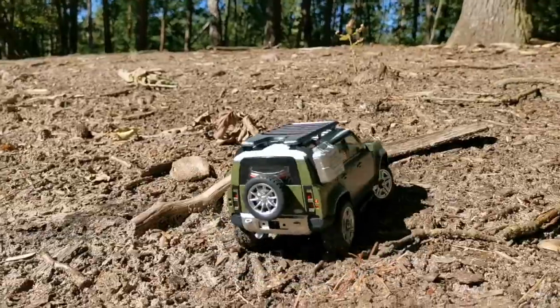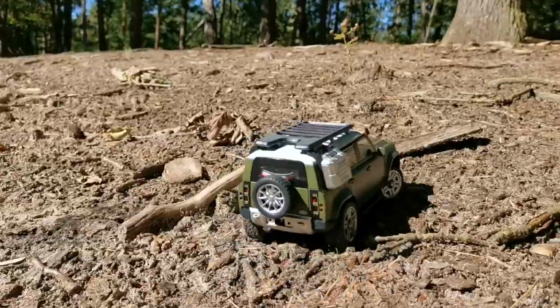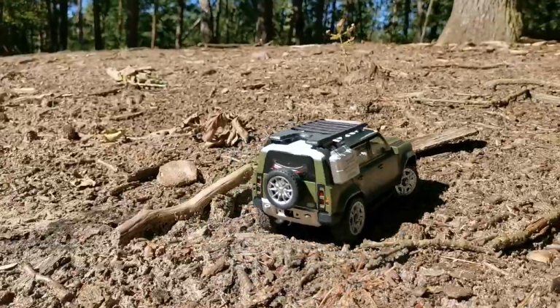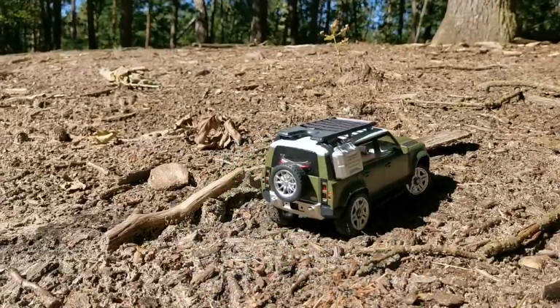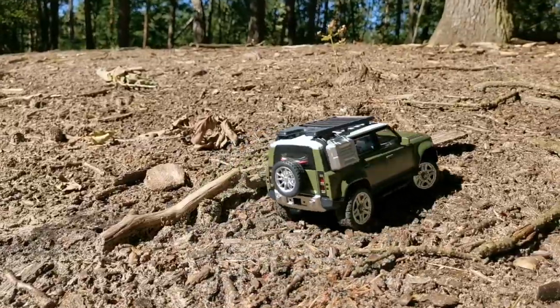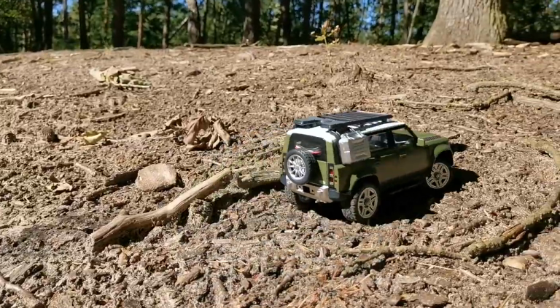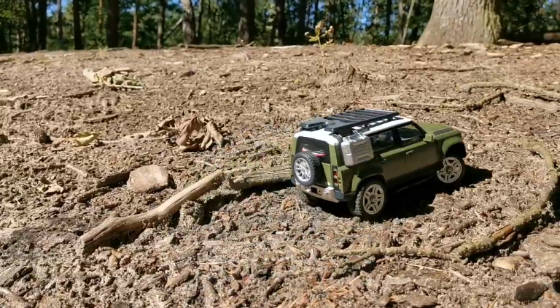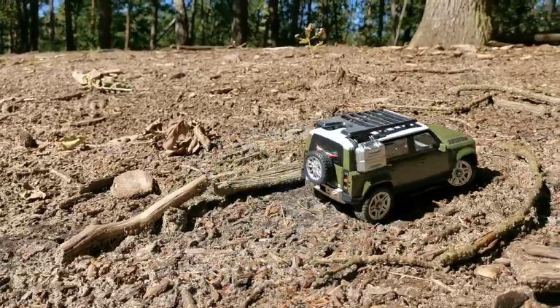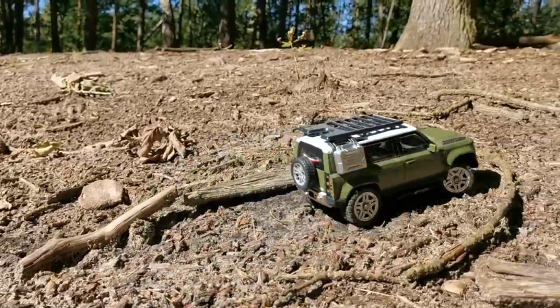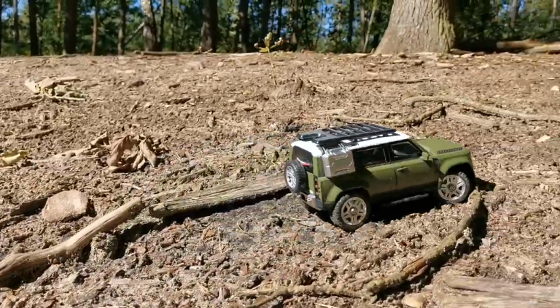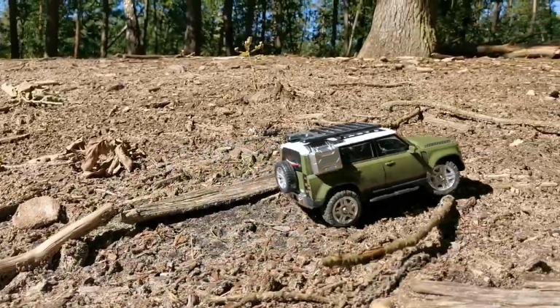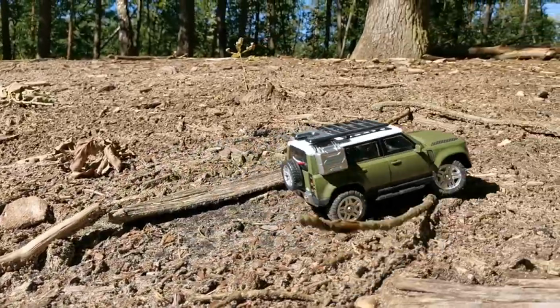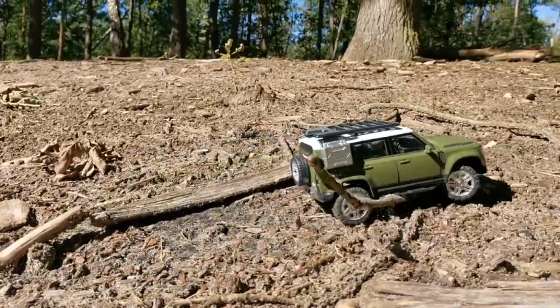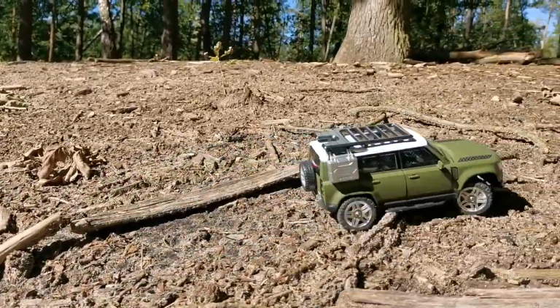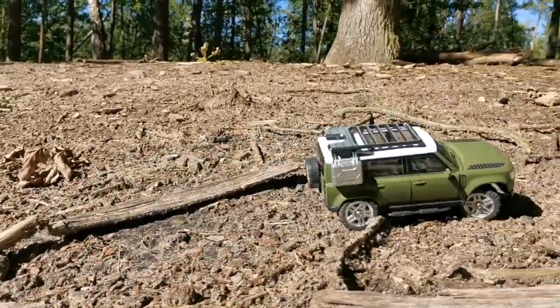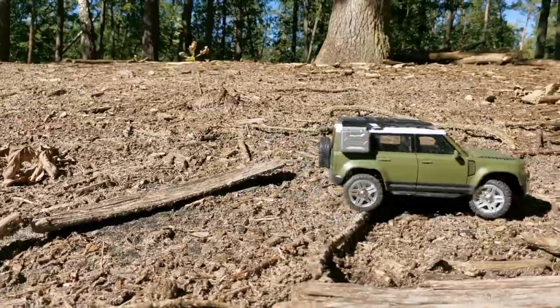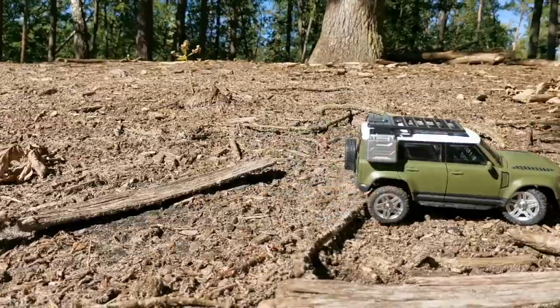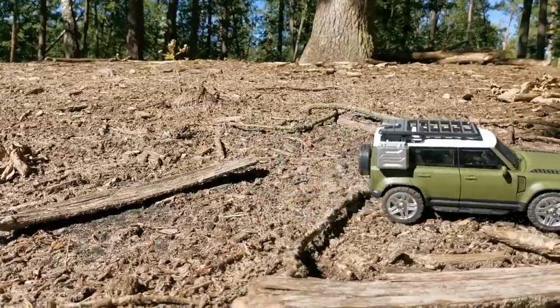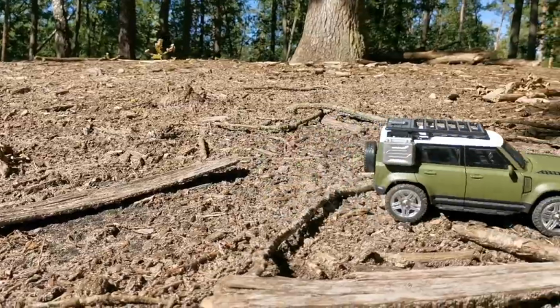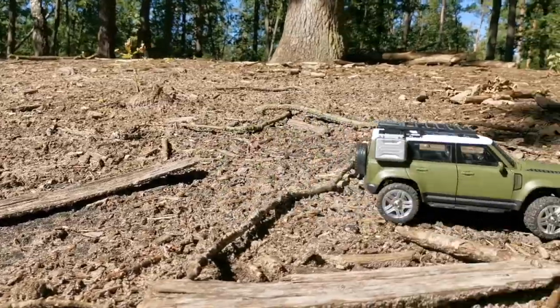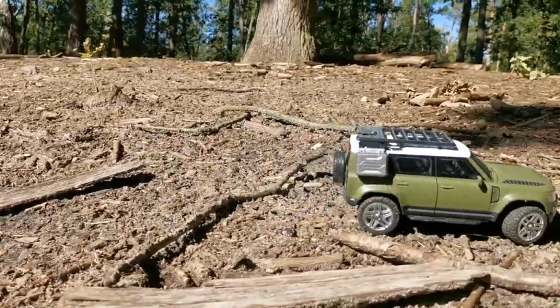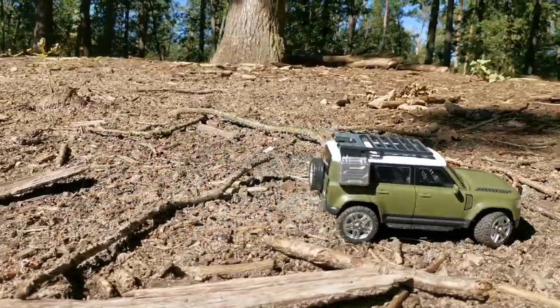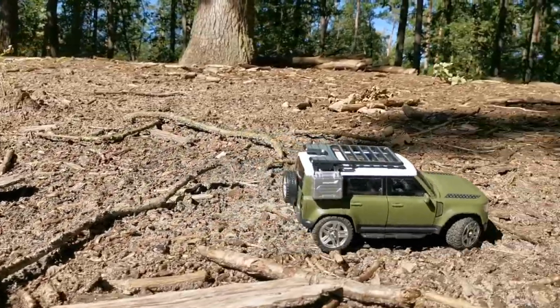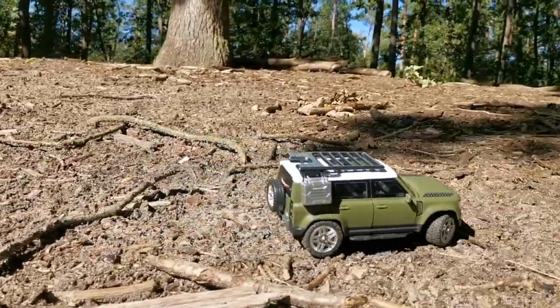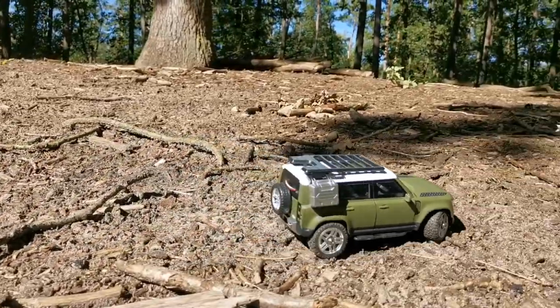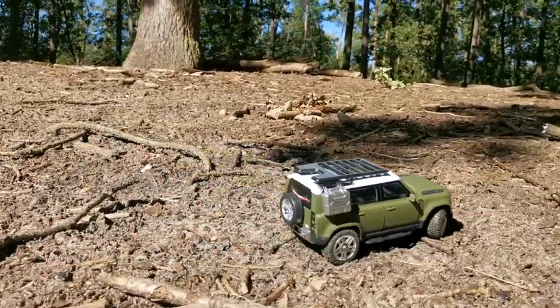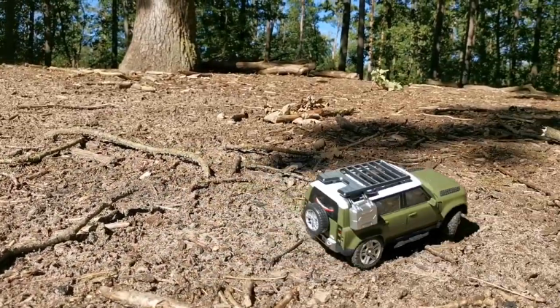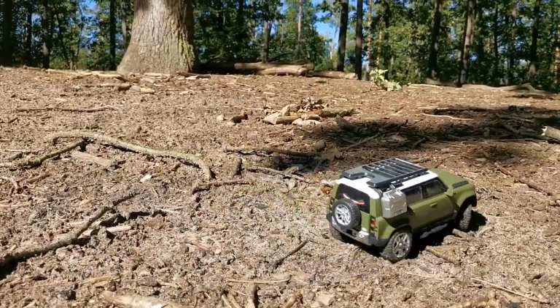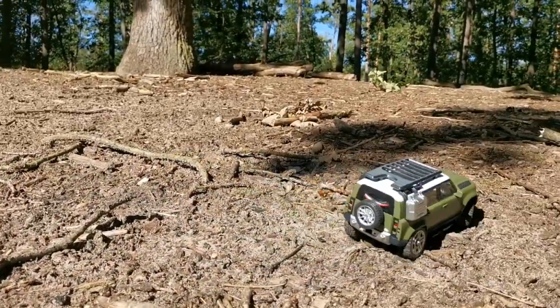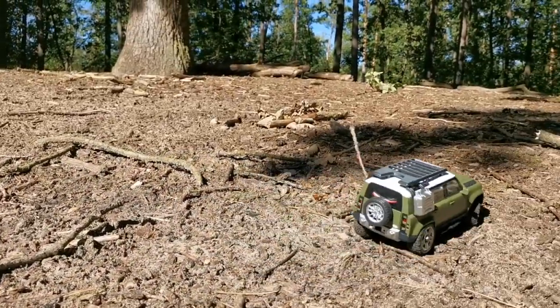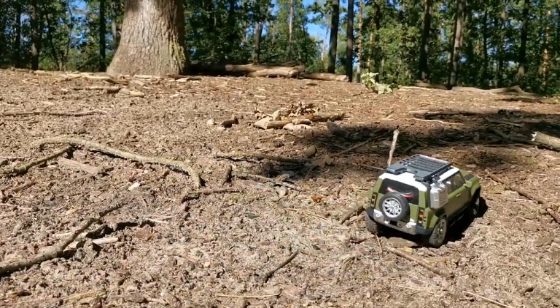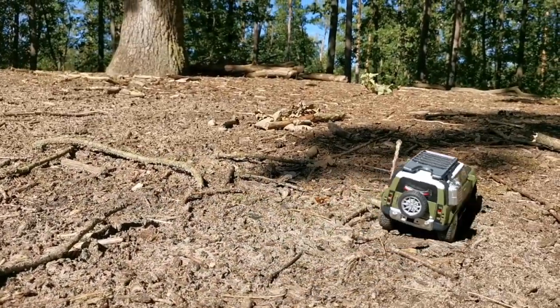The differentials on this car are locked, which makes it so much easier to get over obstacles.